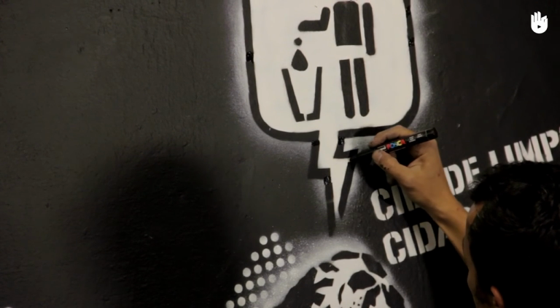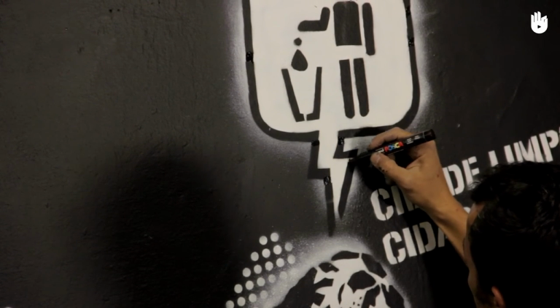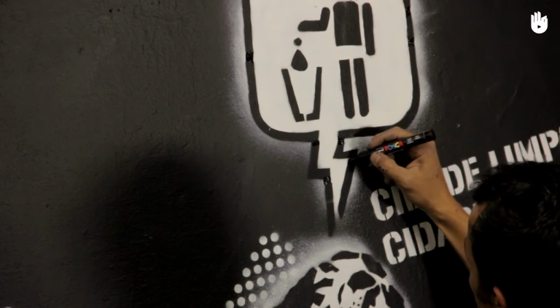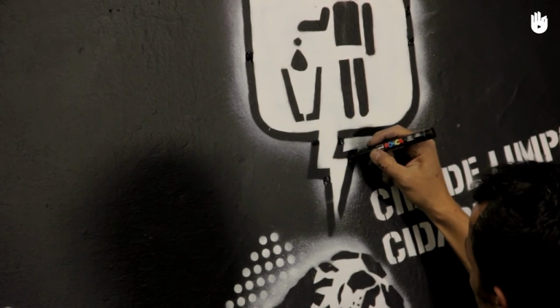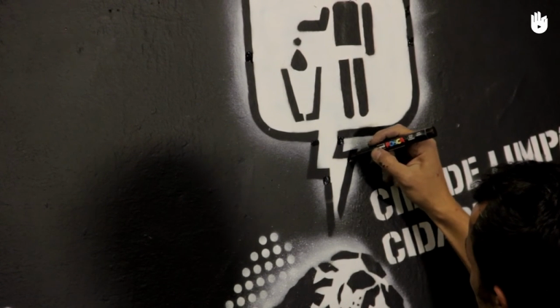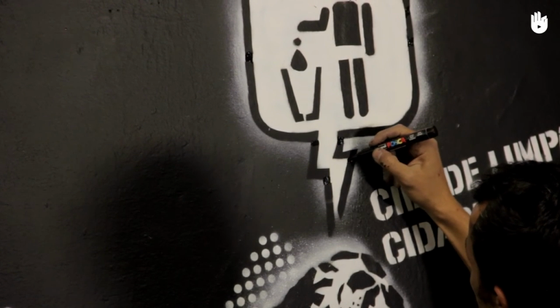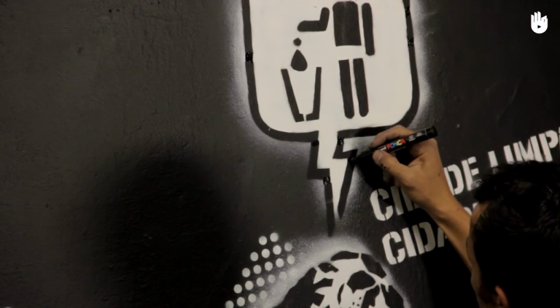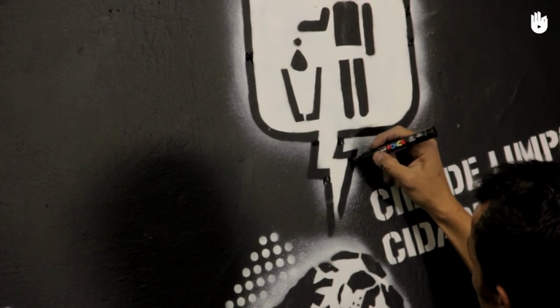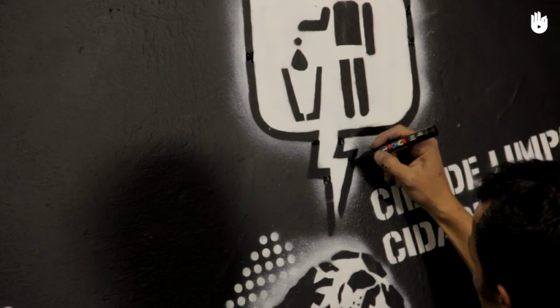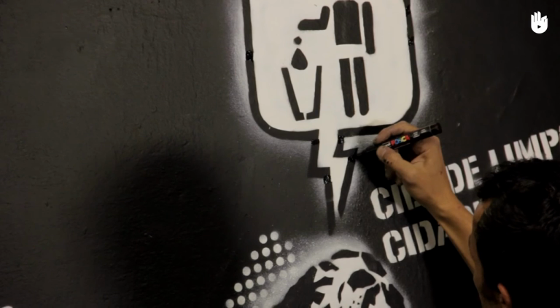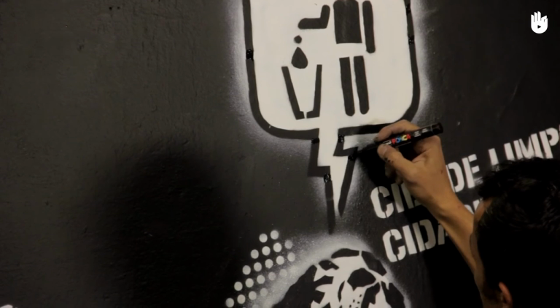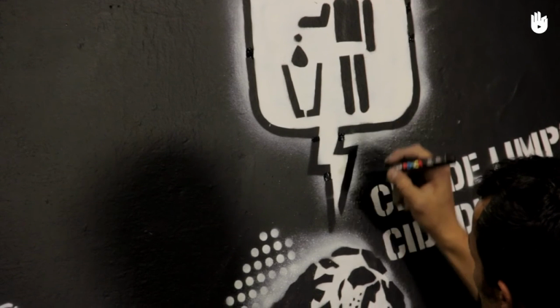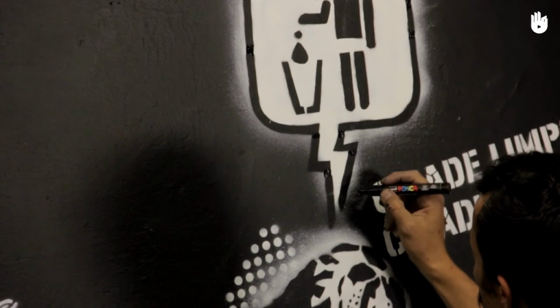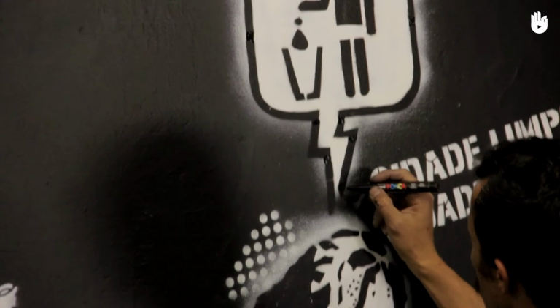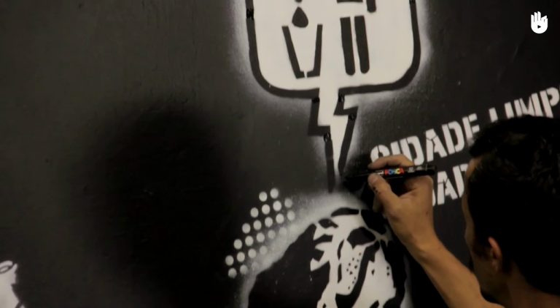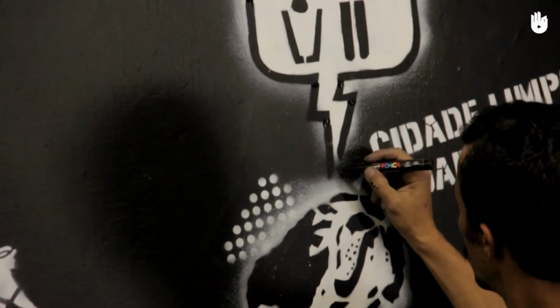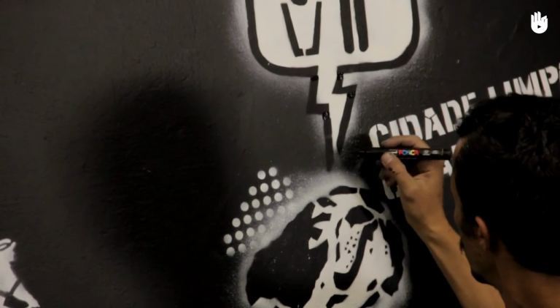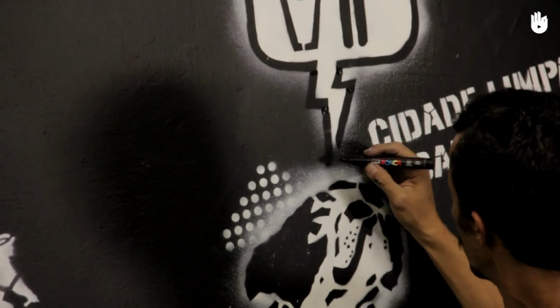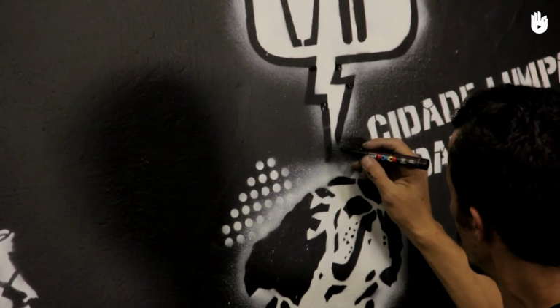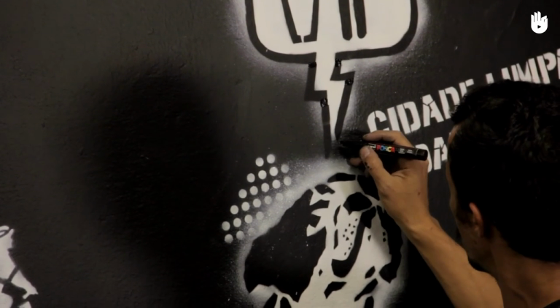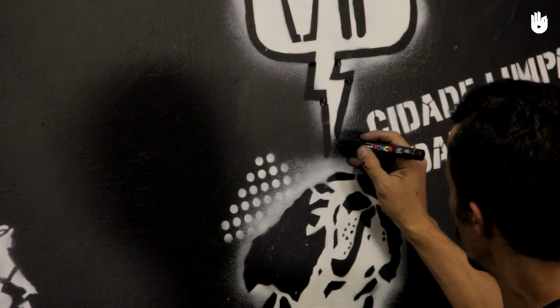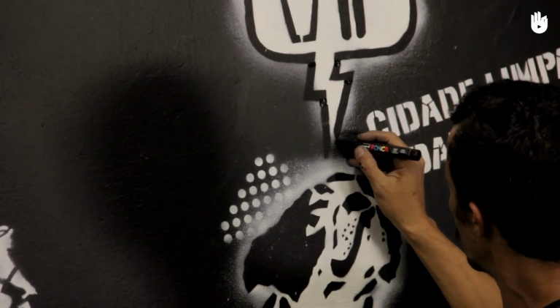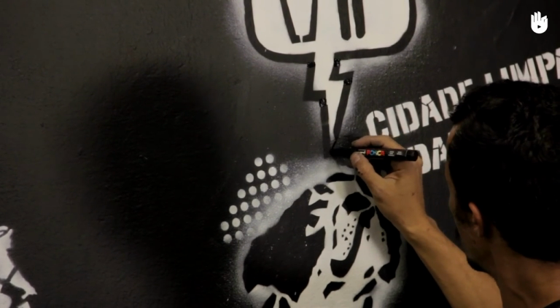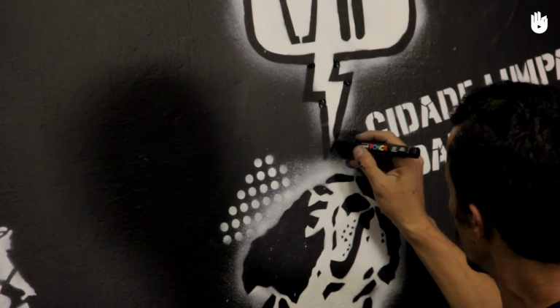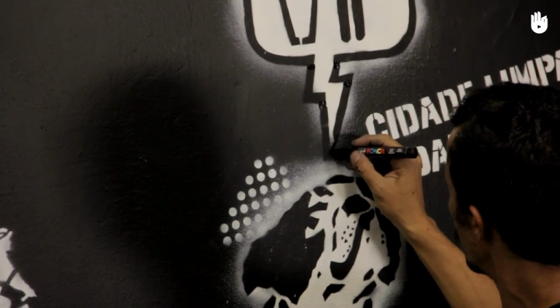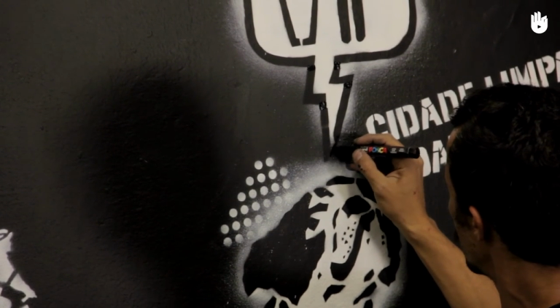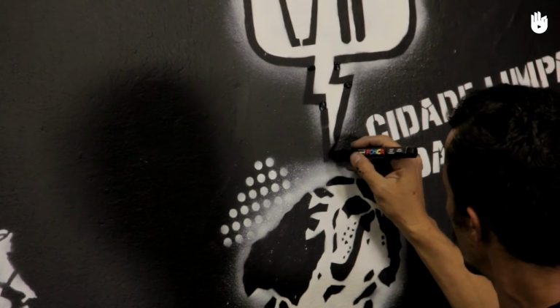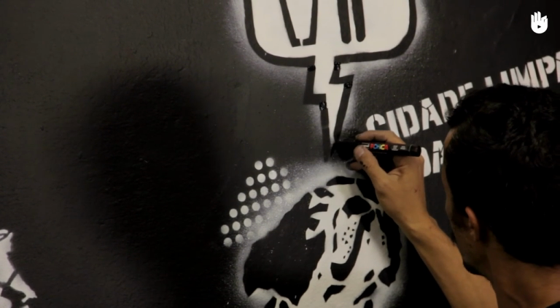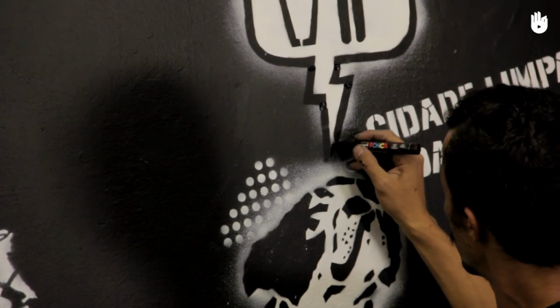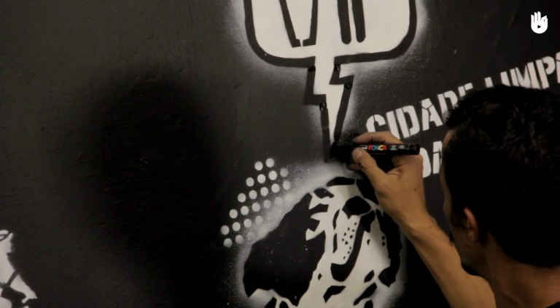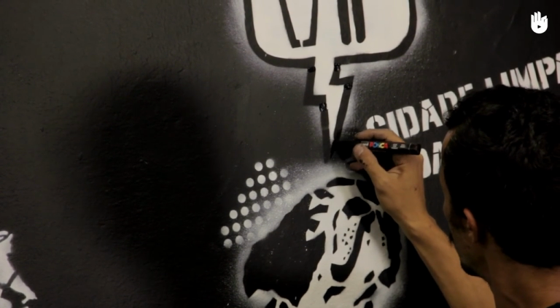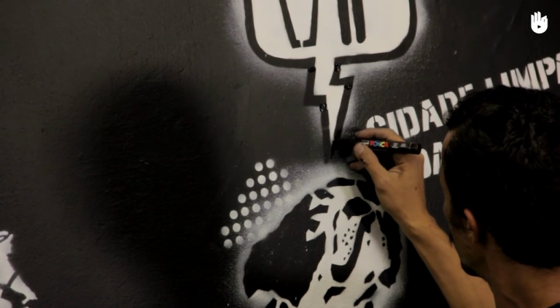And besides, a lot of artists, like Banksy, prefer leaving their artworks in their most raw forms.